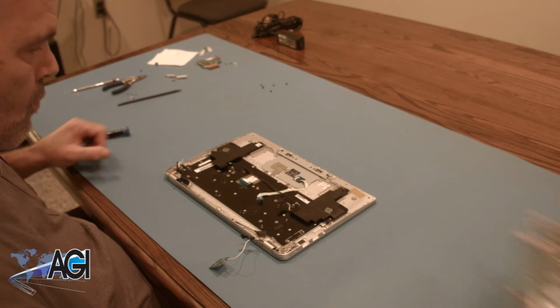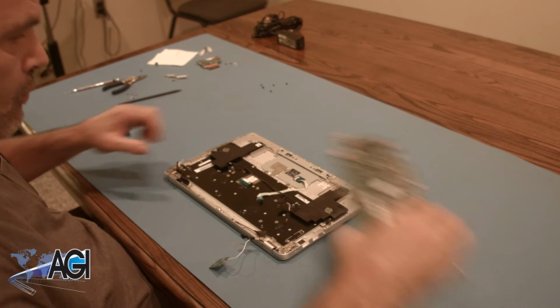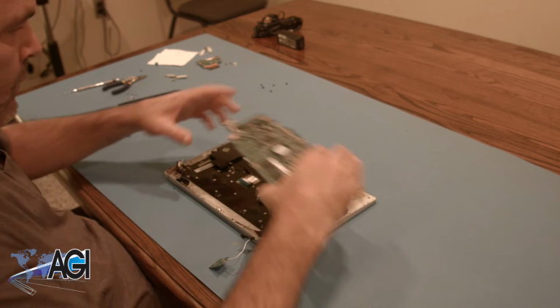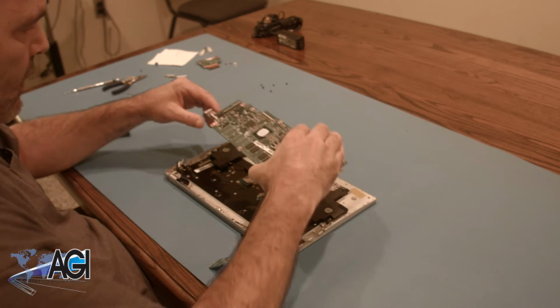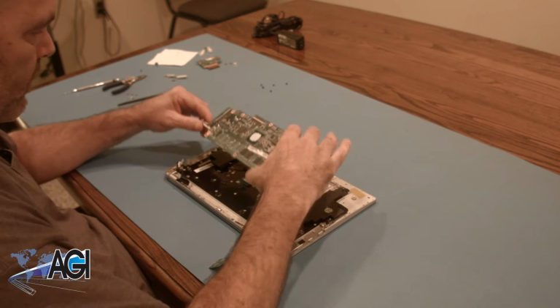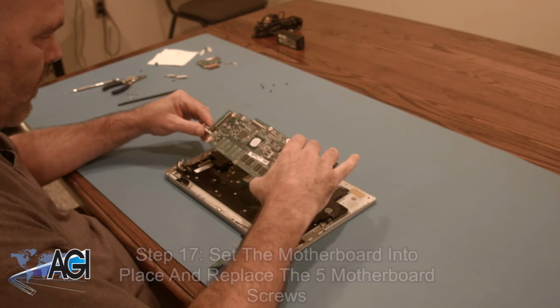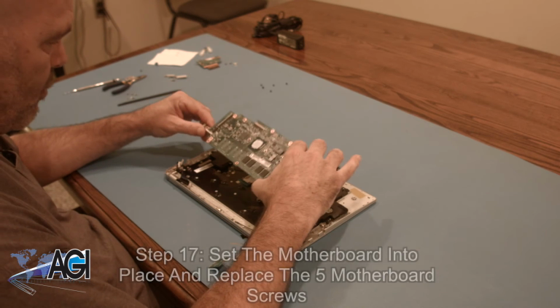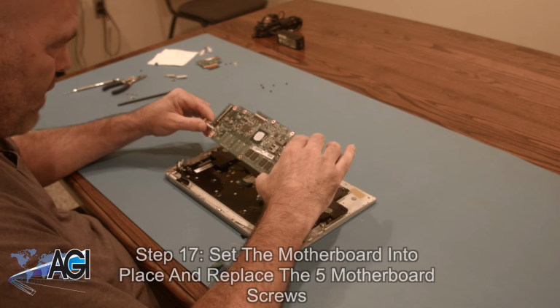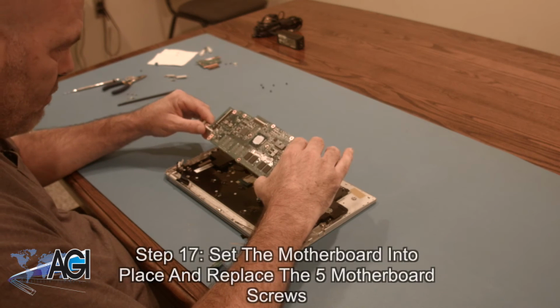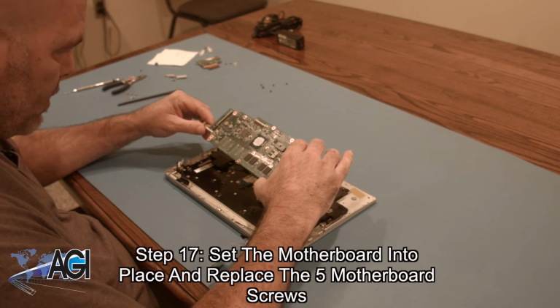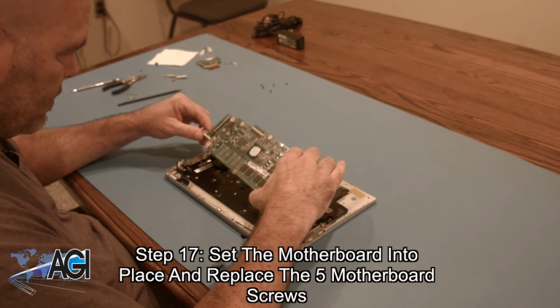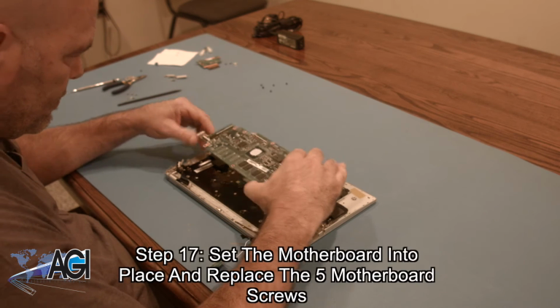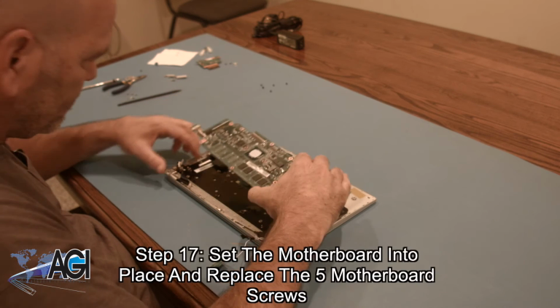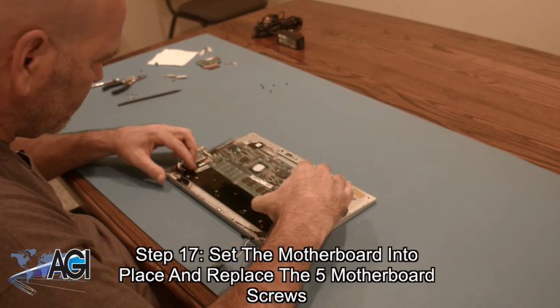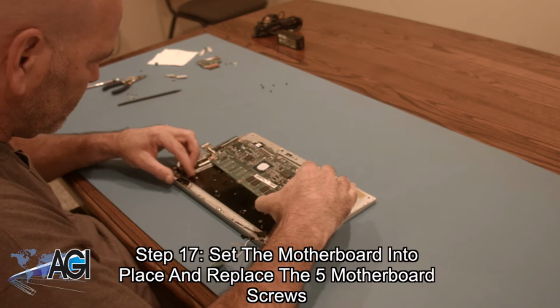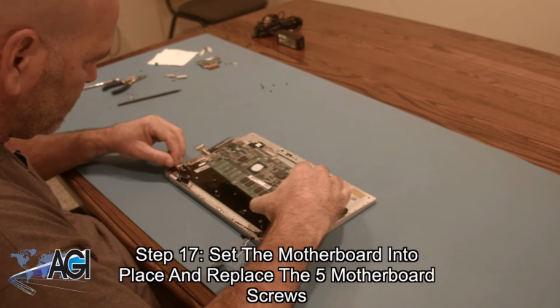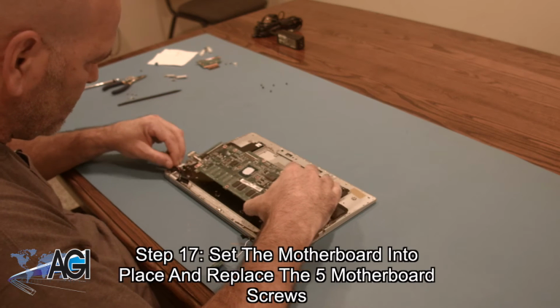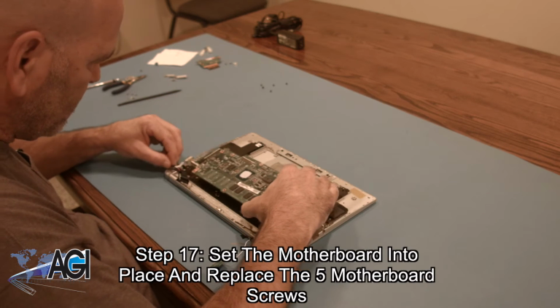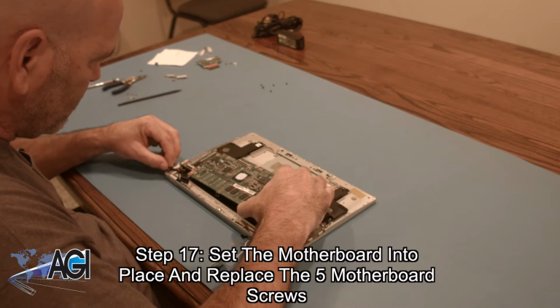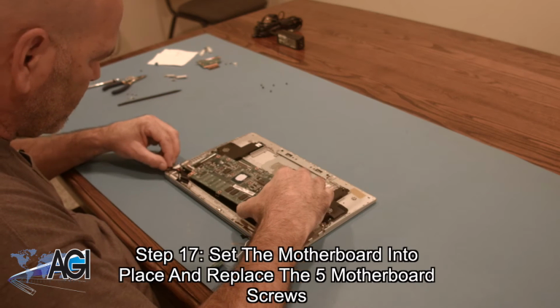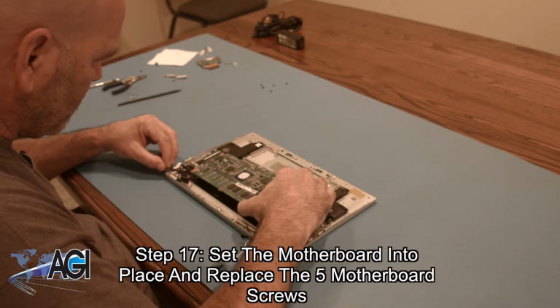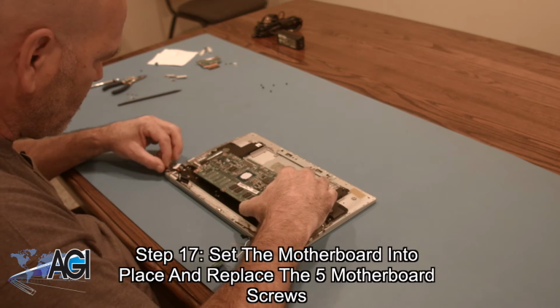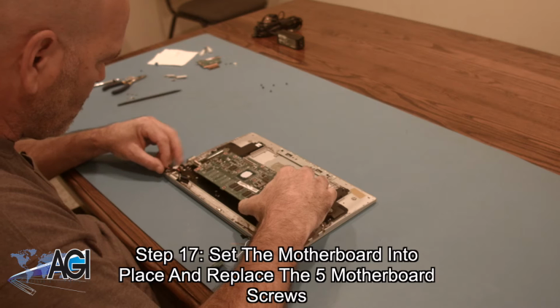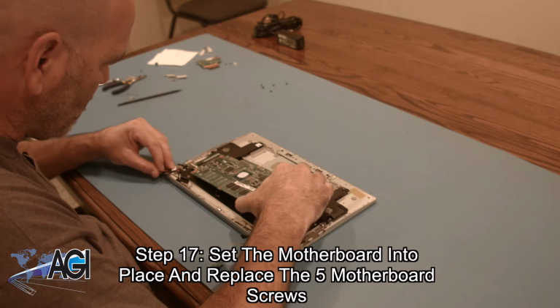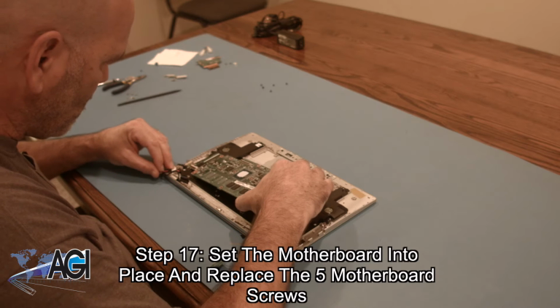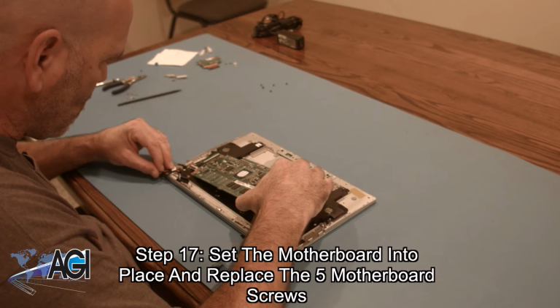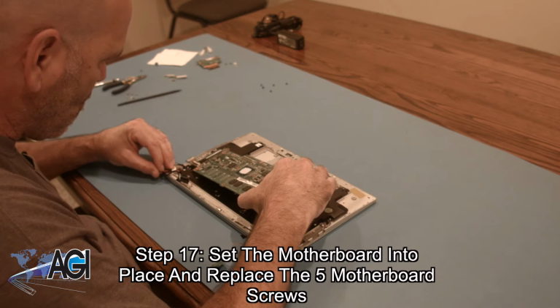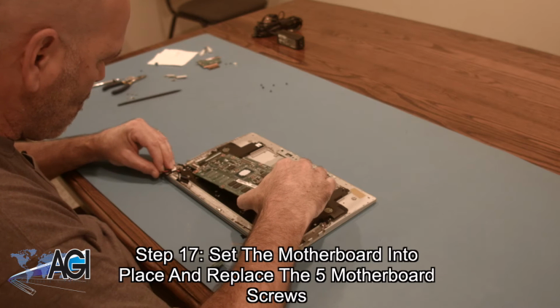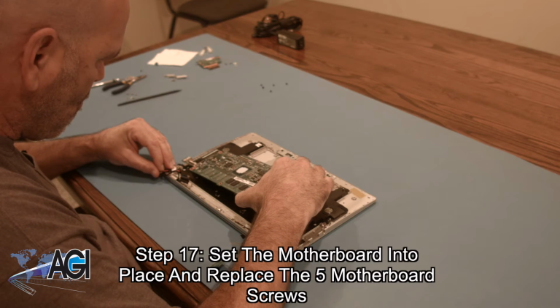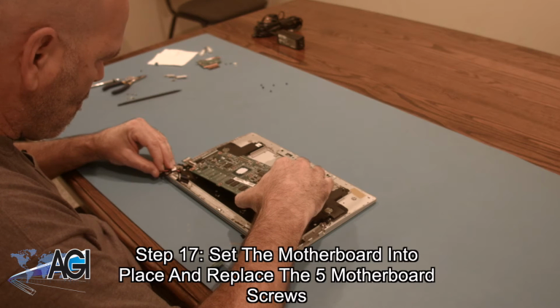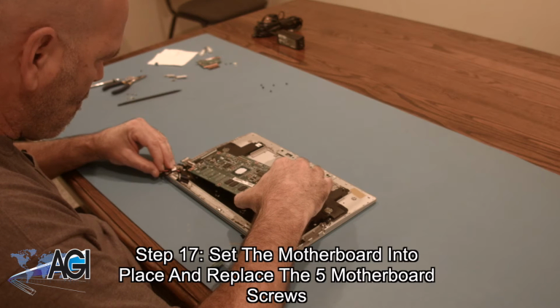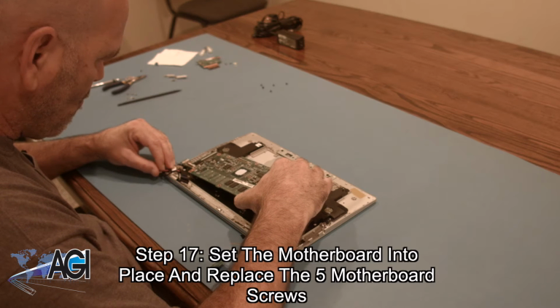The first step in the installation of your replacement motherboard will be to set it into place and replace the five motherboard screws.